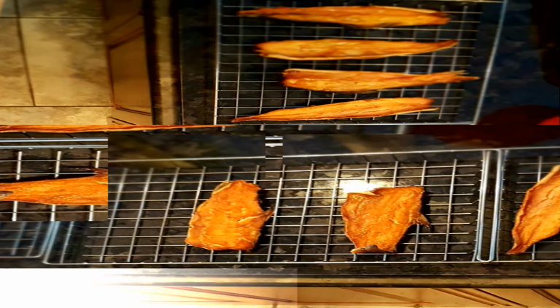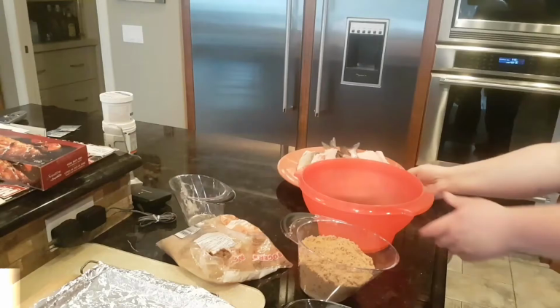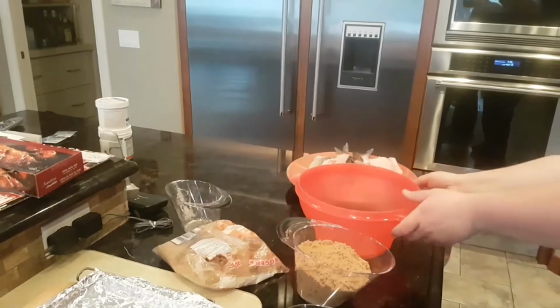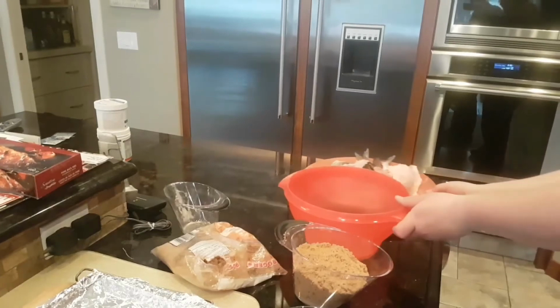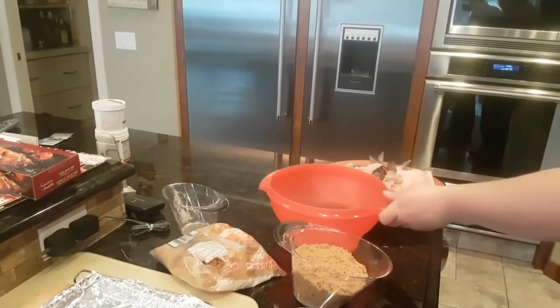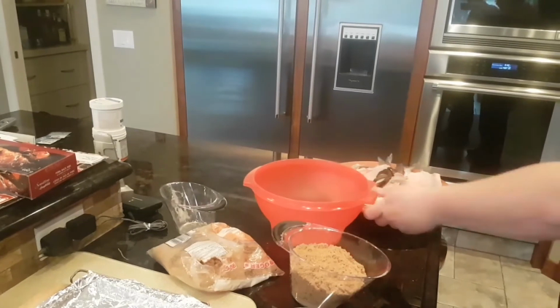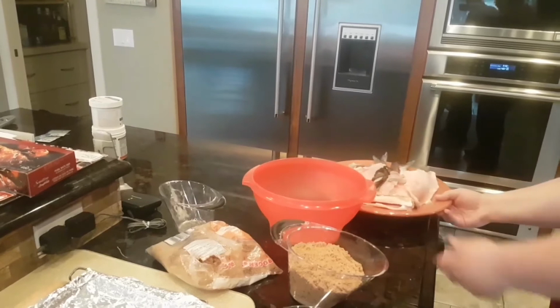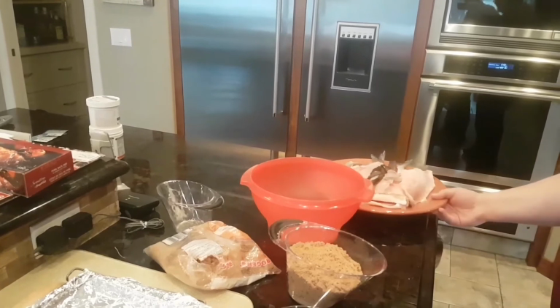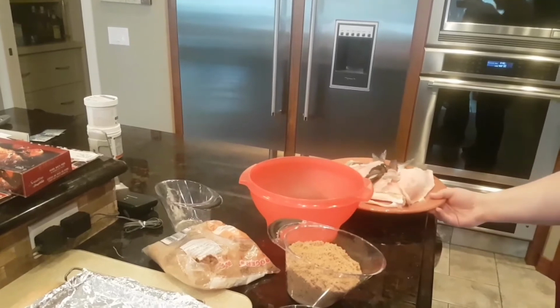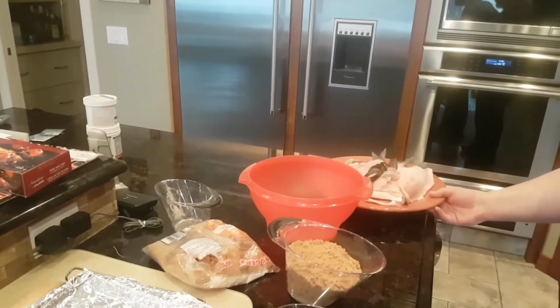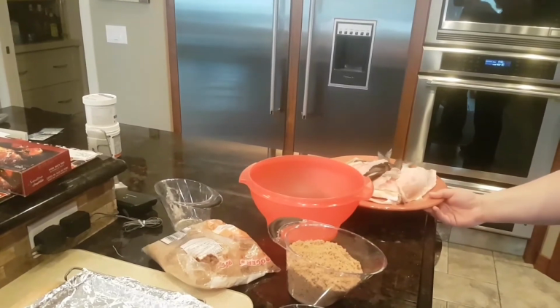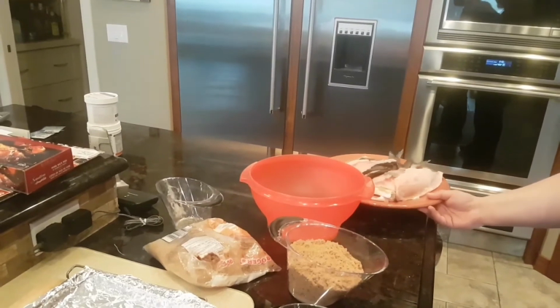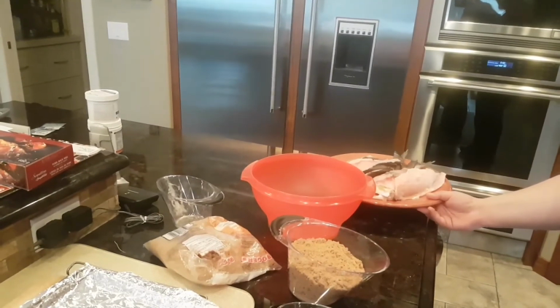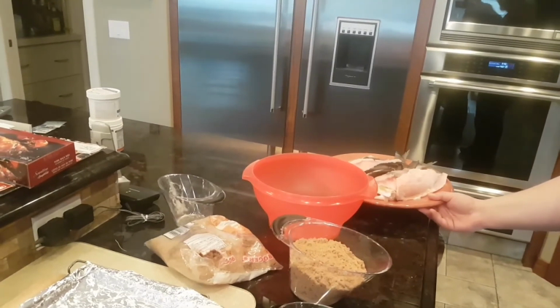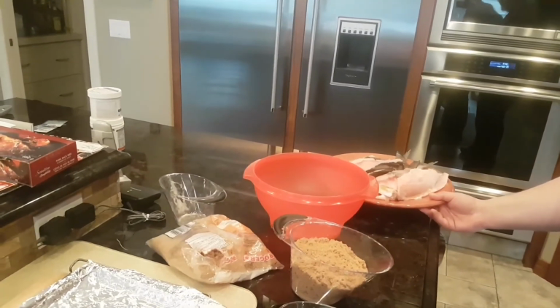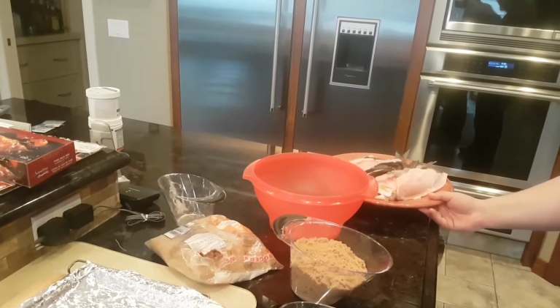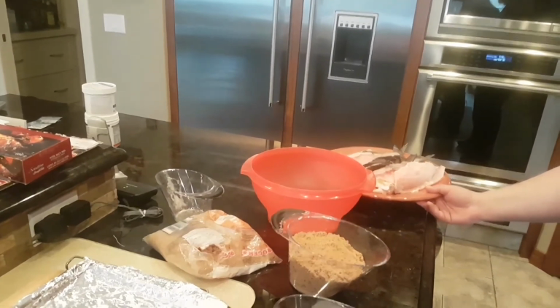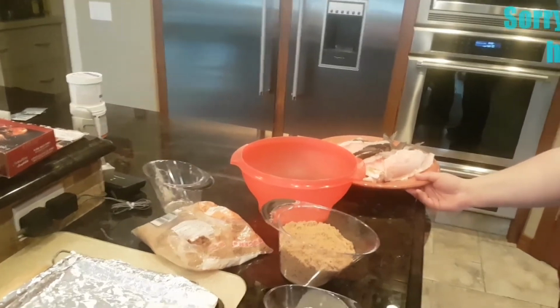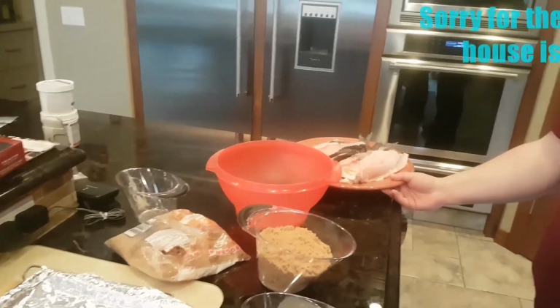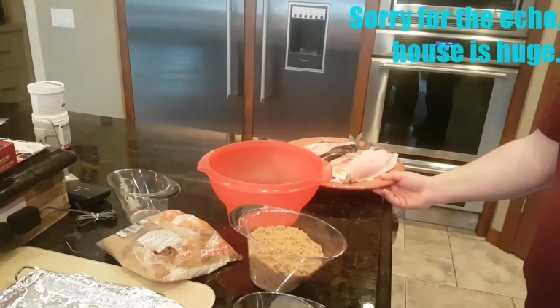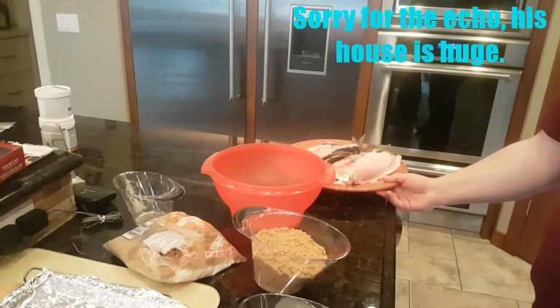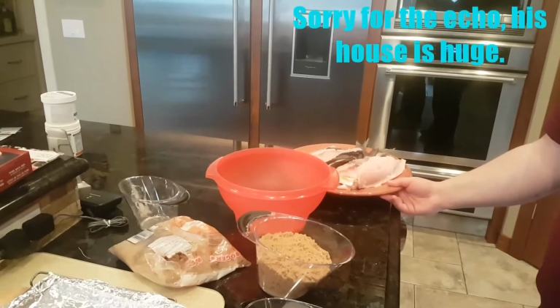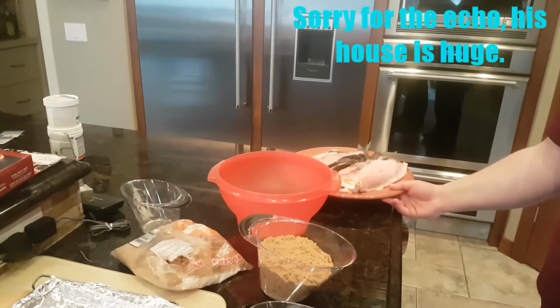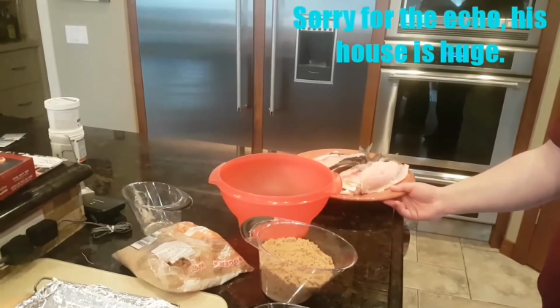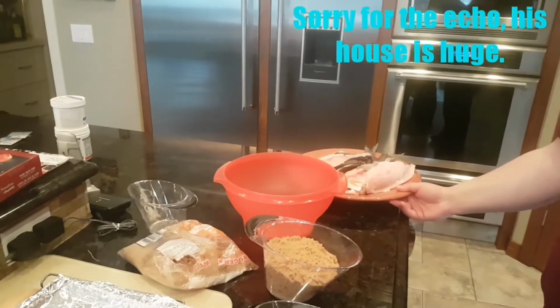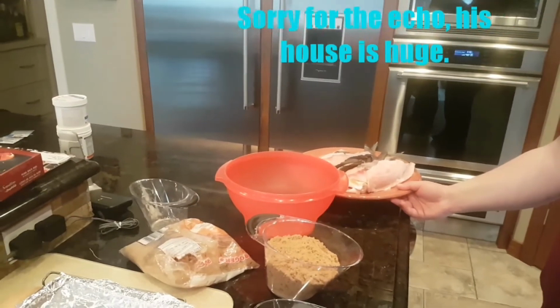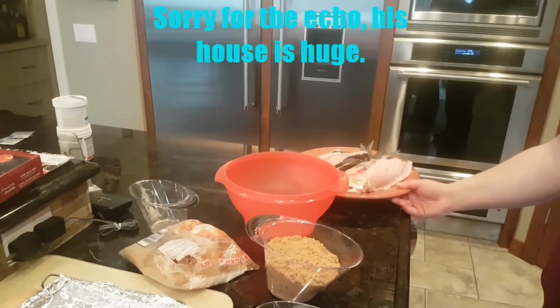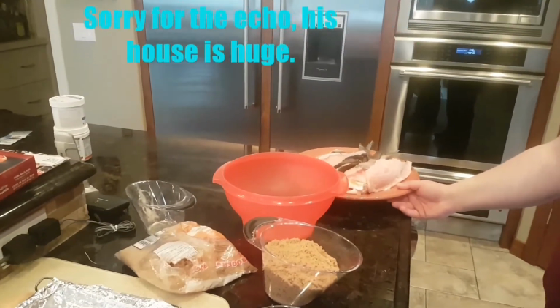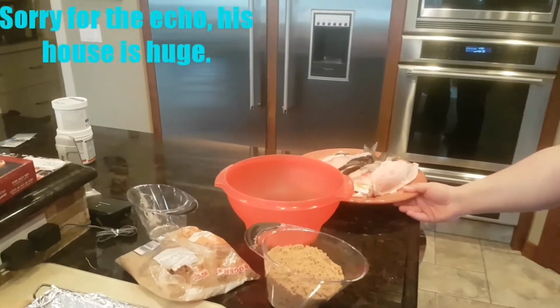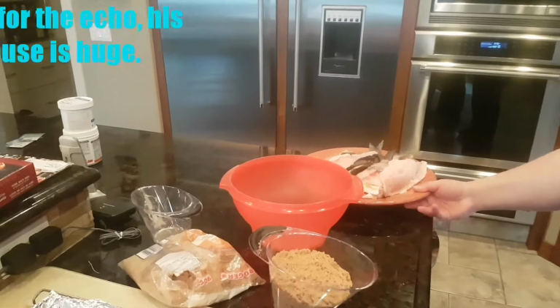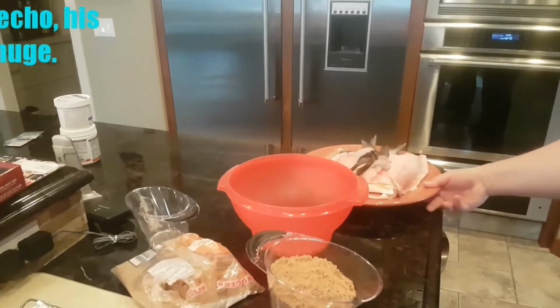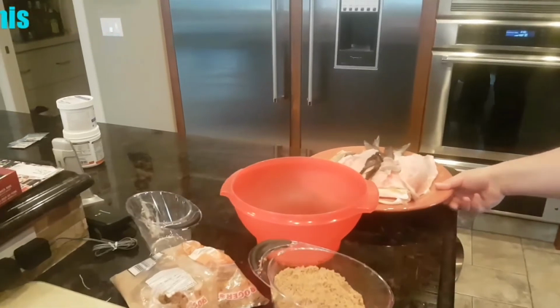We've smoked some fish here. We've got lake trout, lake whitefish, and Rocky Mountain whitefish — three species.